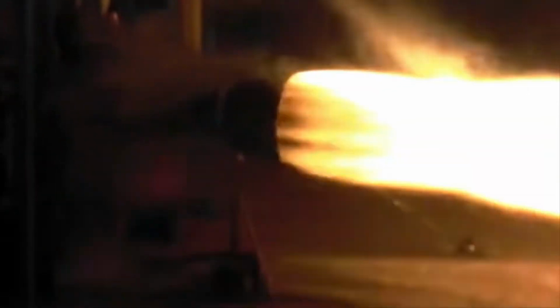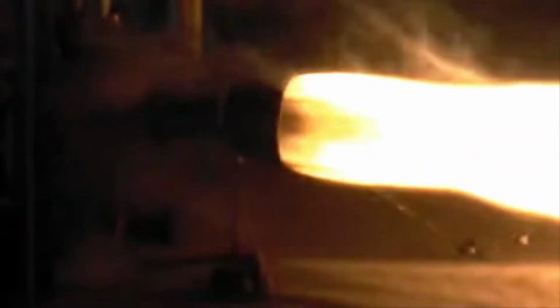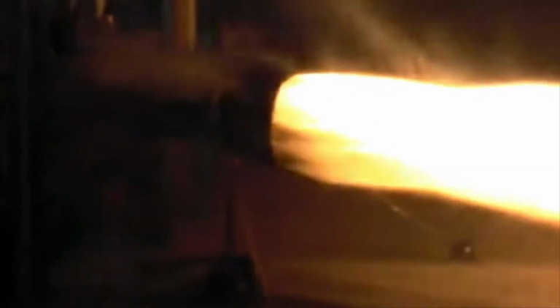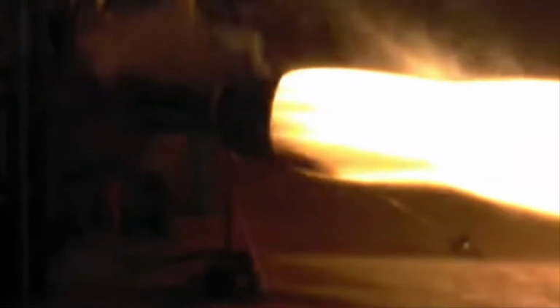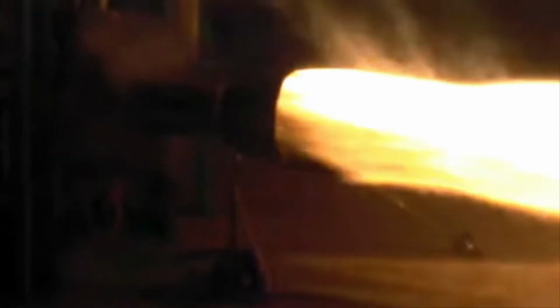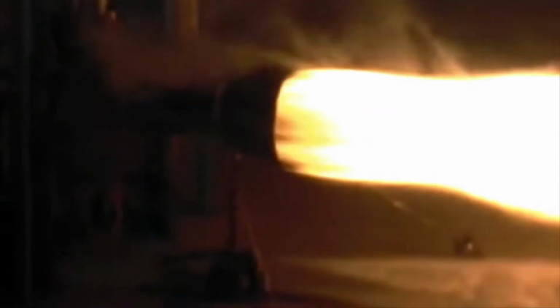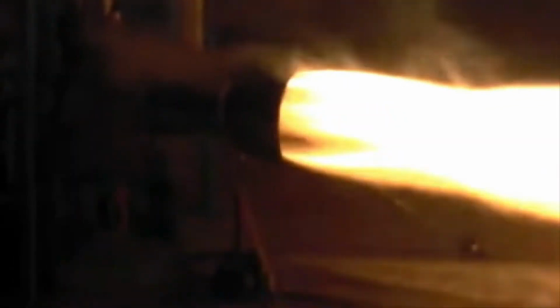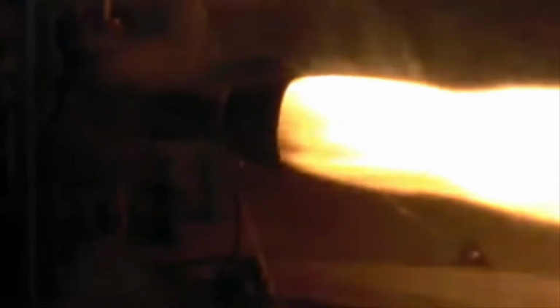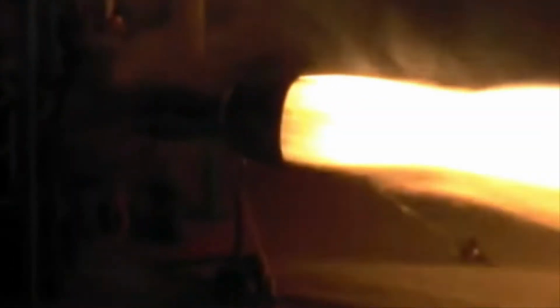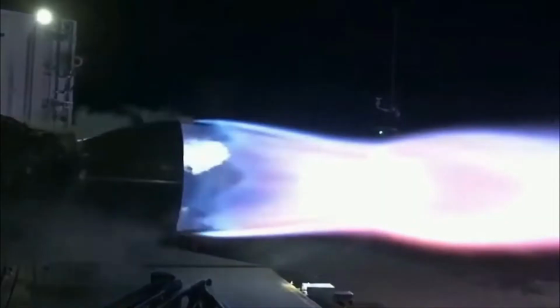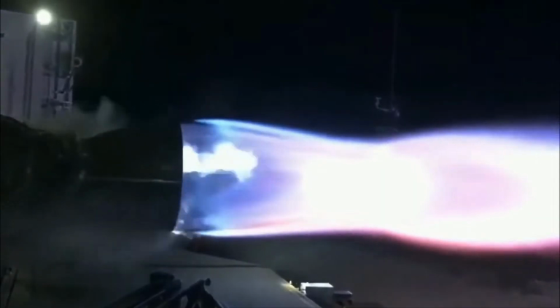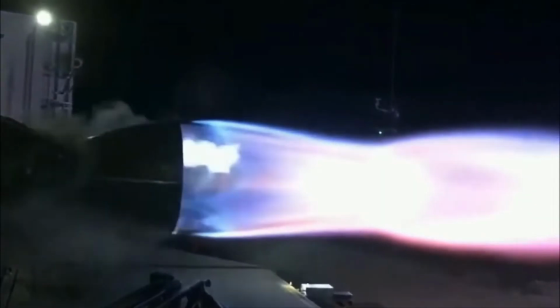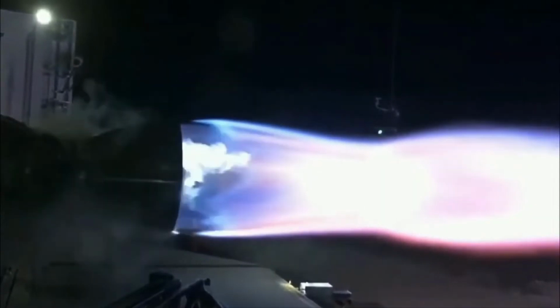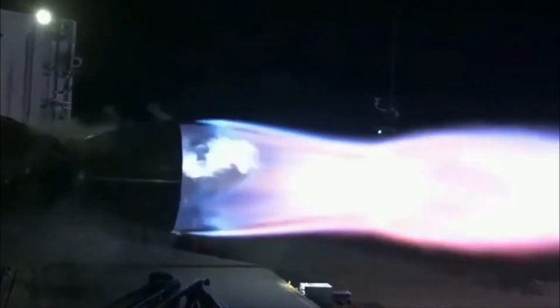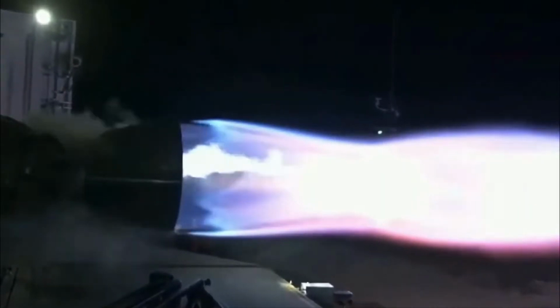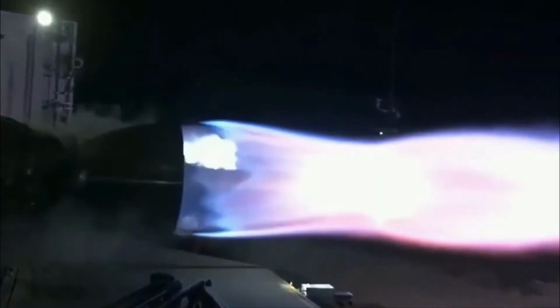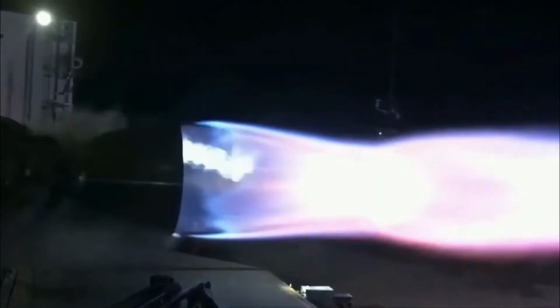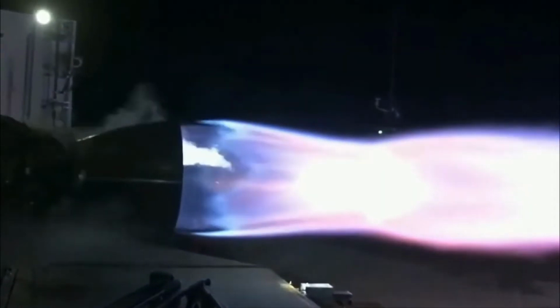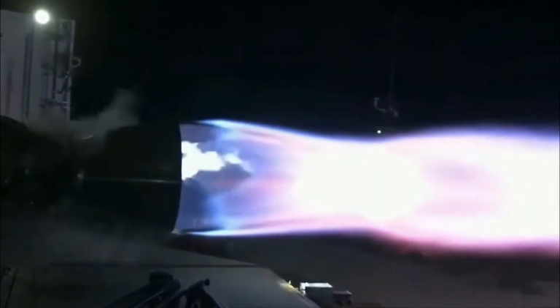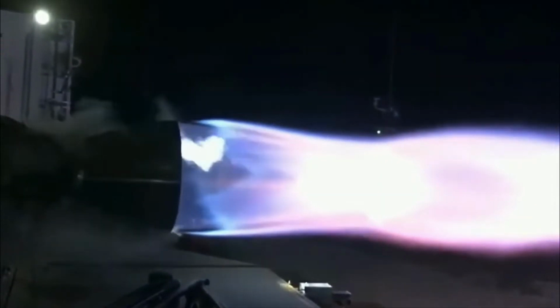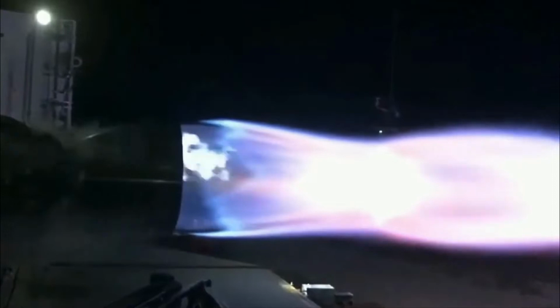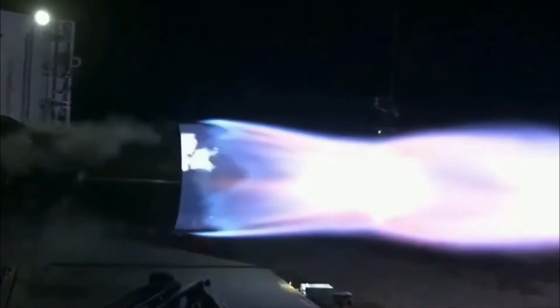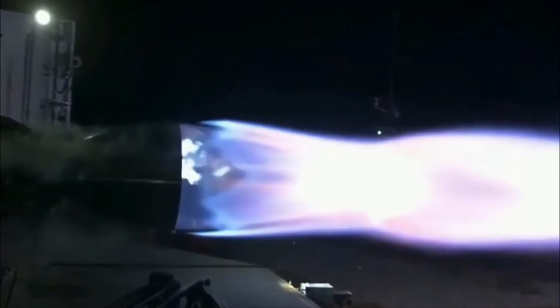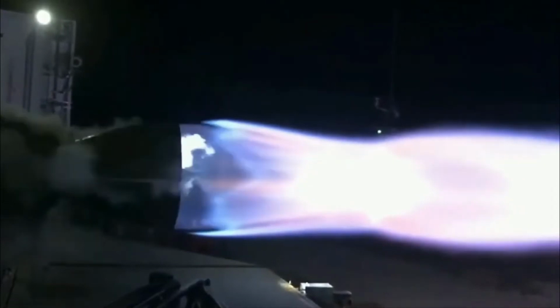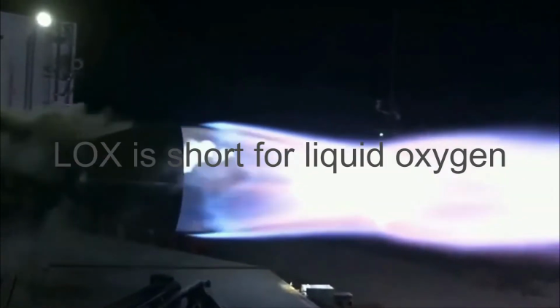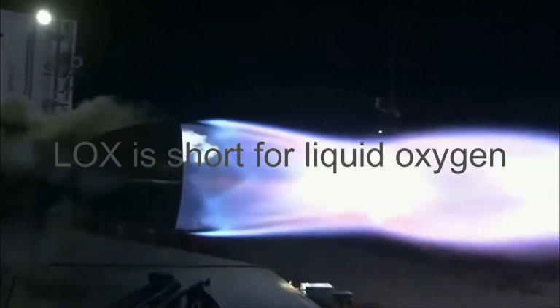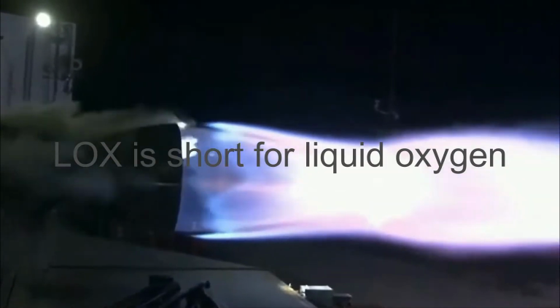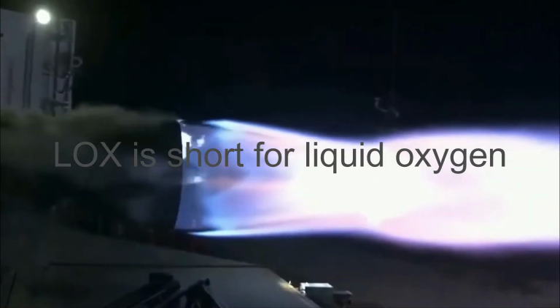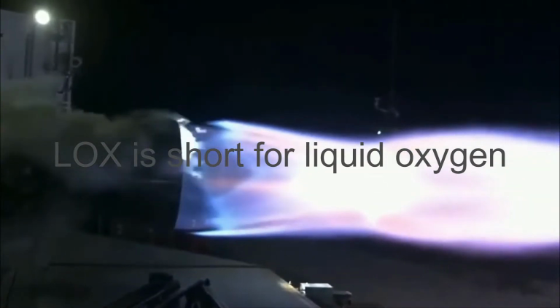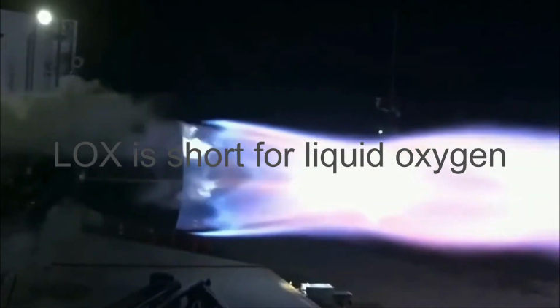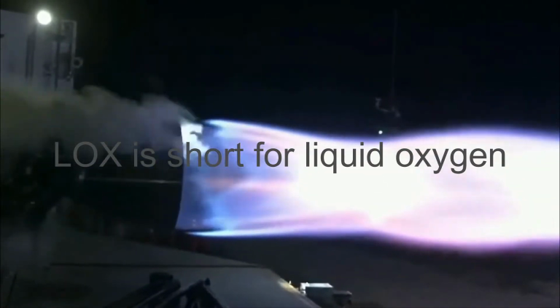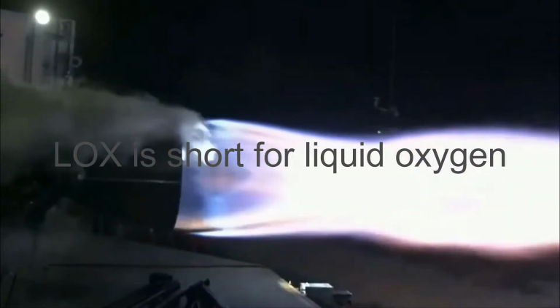There aren't many major drawbacks to this propellant combination — it's simply mediocre. Next up, we have methane plus LOX. LOX is short for liquid oxygen.